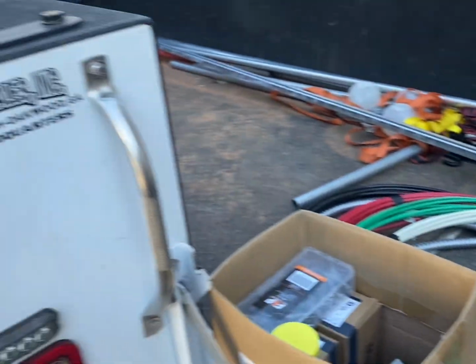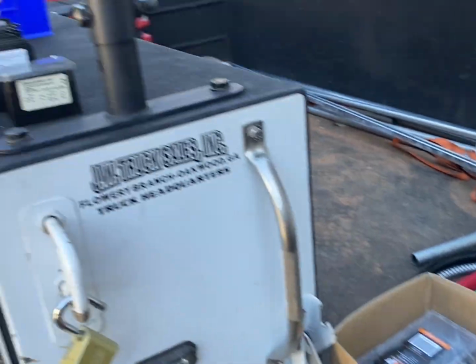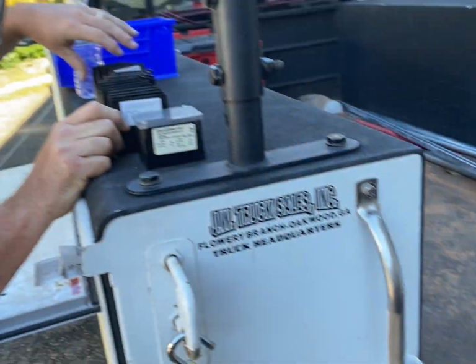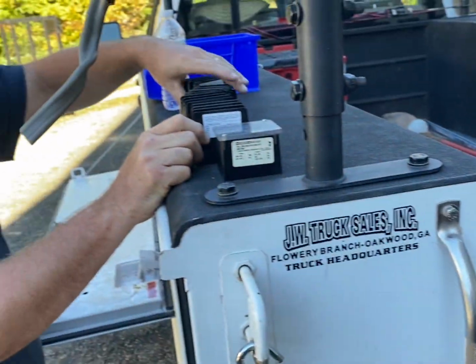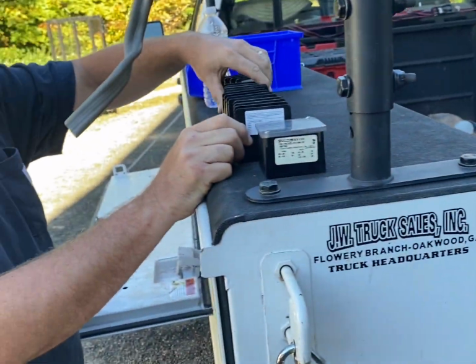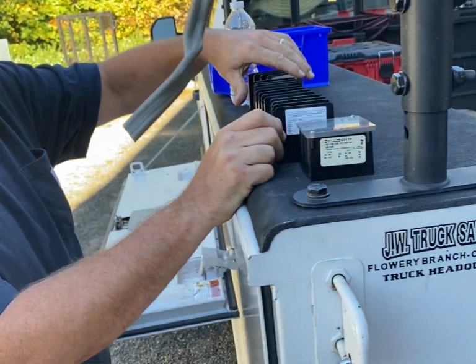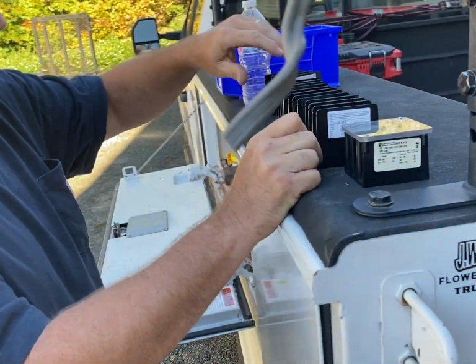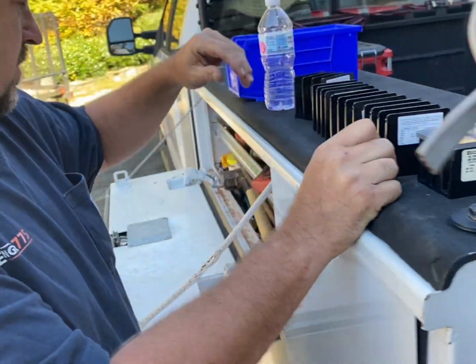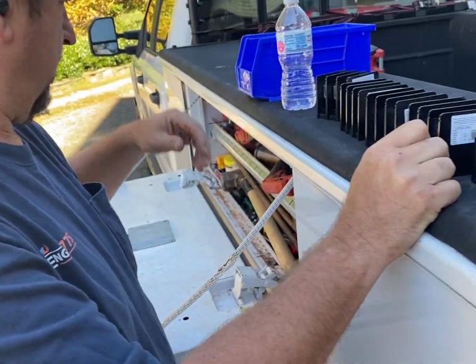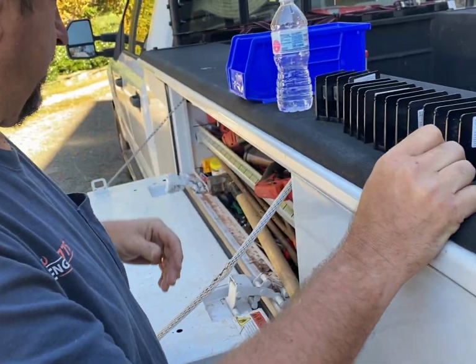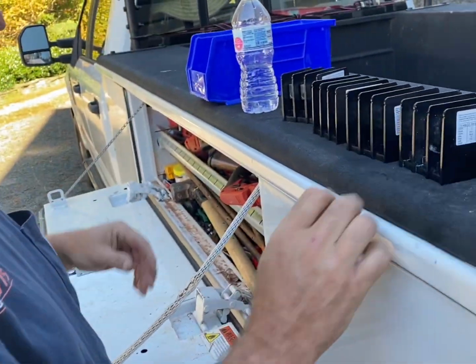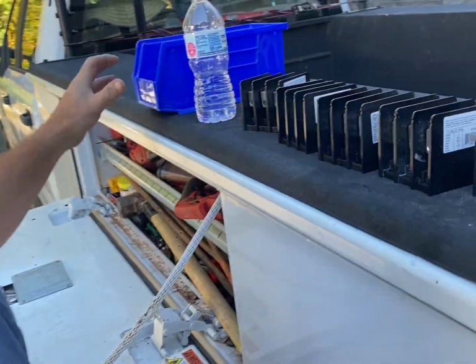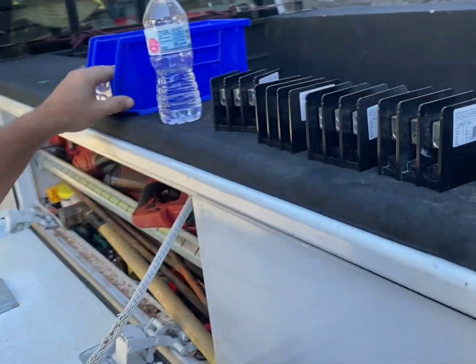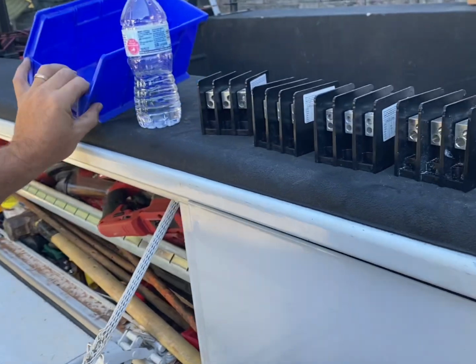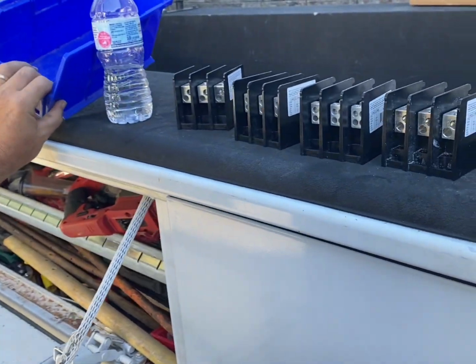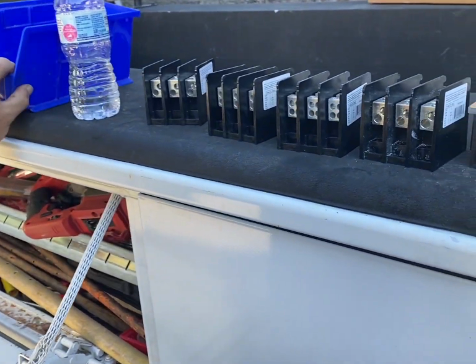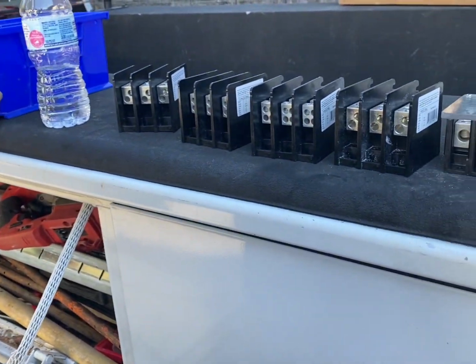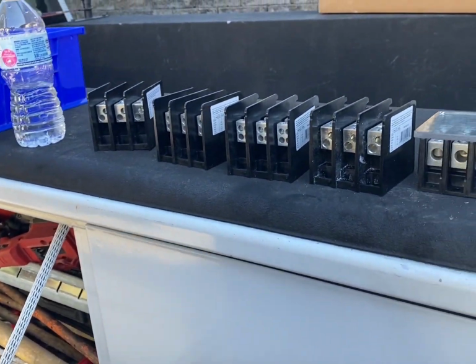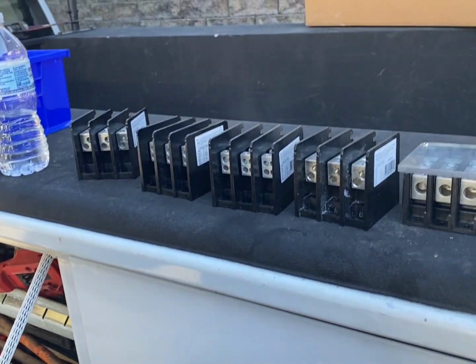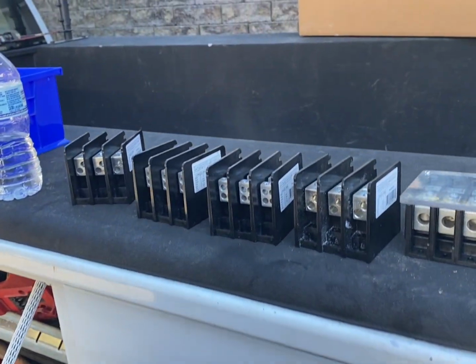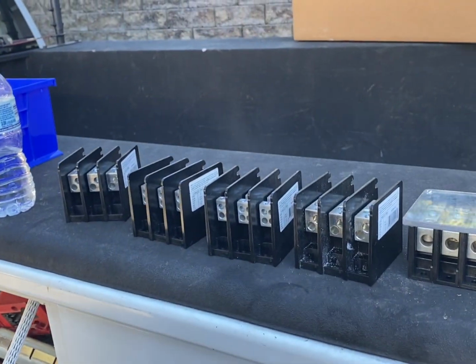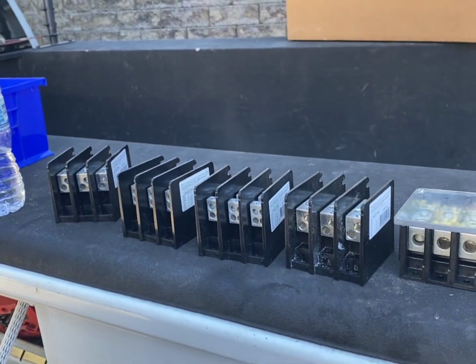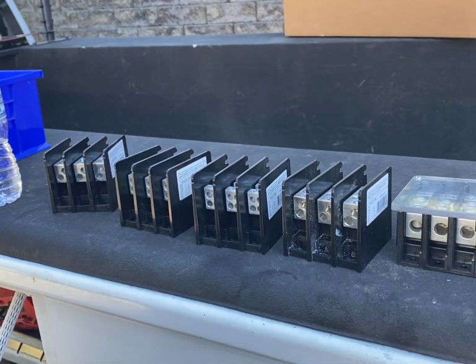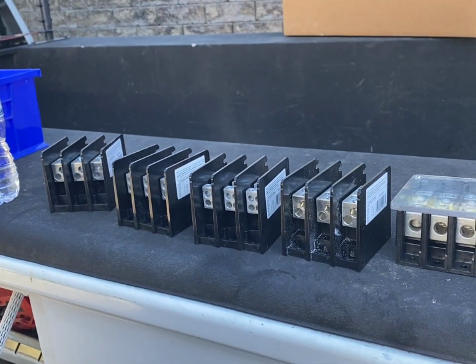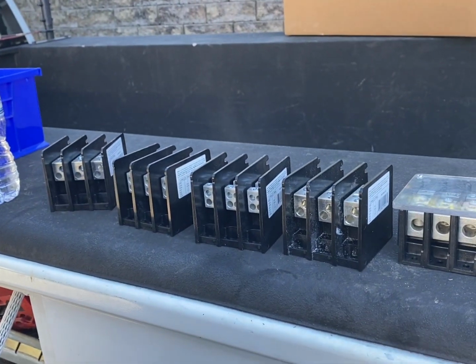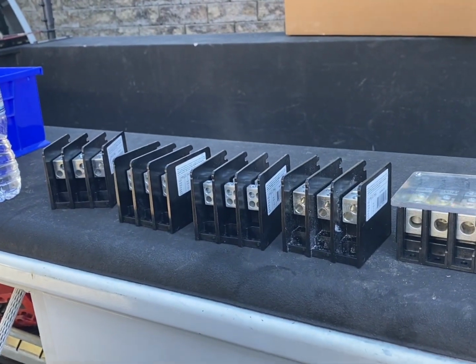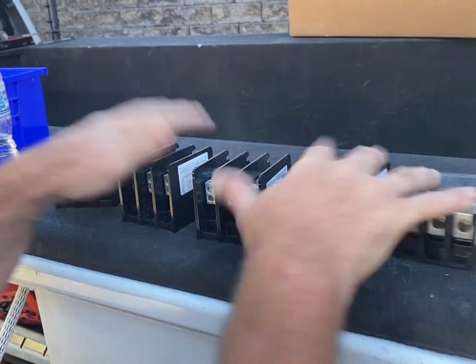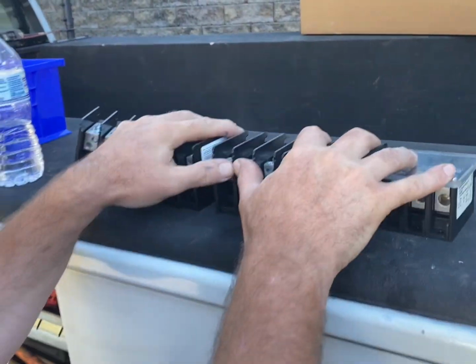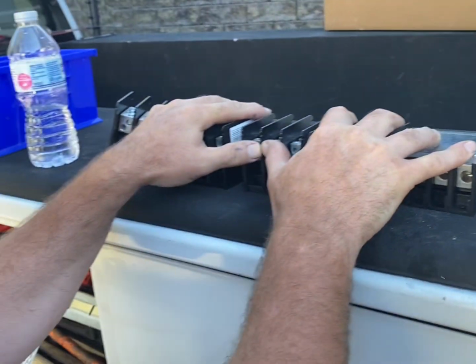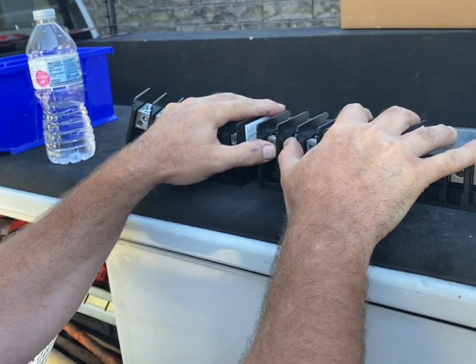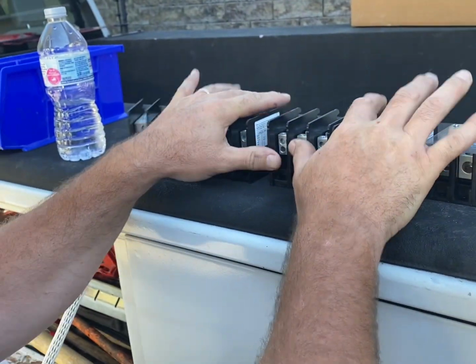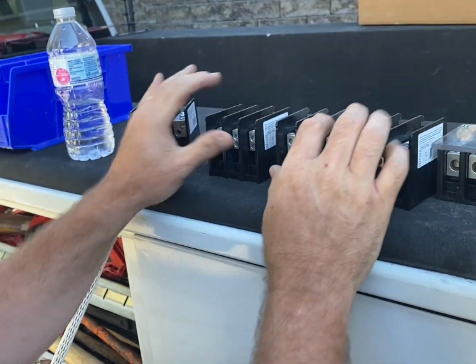Quick update: if you've been following our videos and noticed we use these PDBs, you'll see they're all out of stock right now.